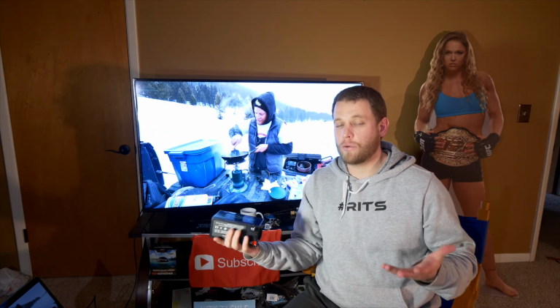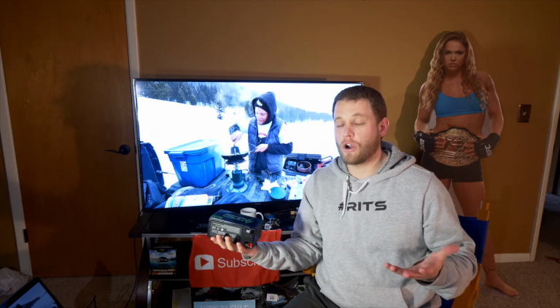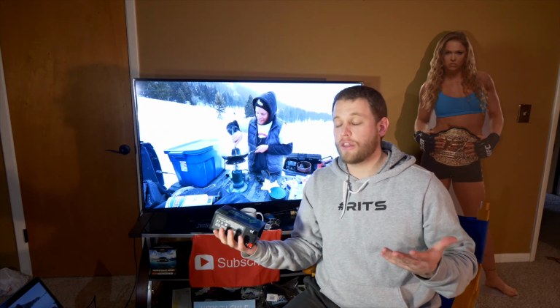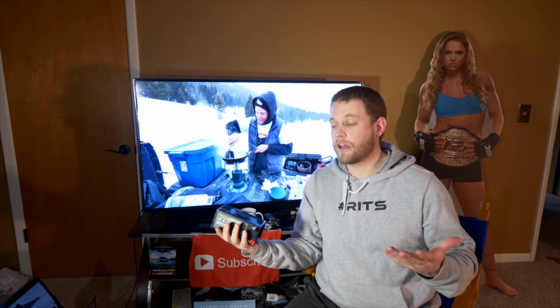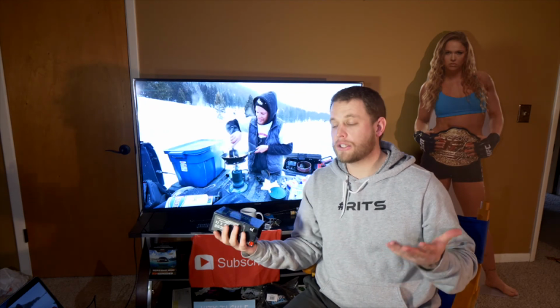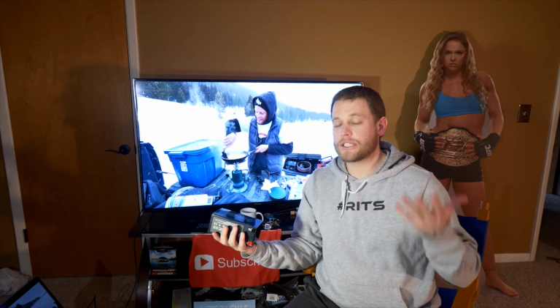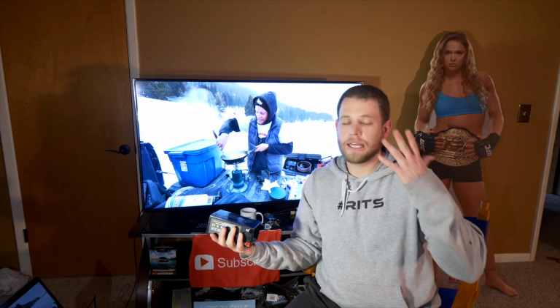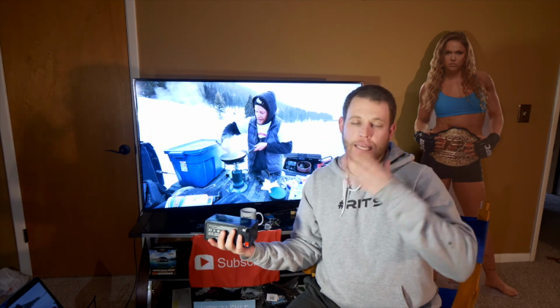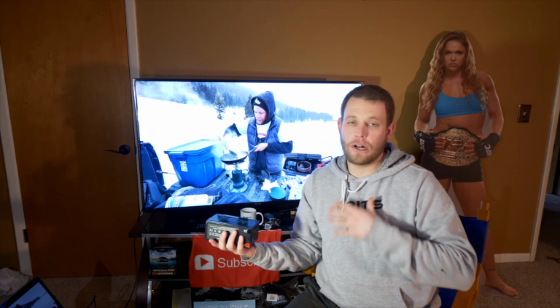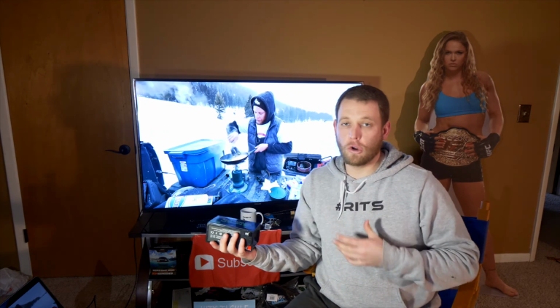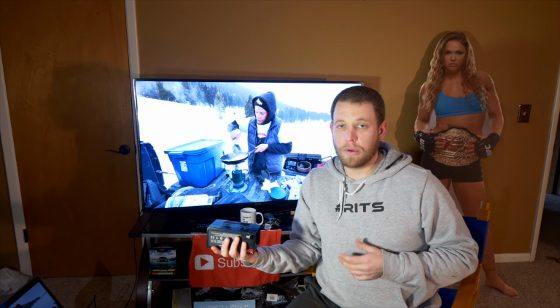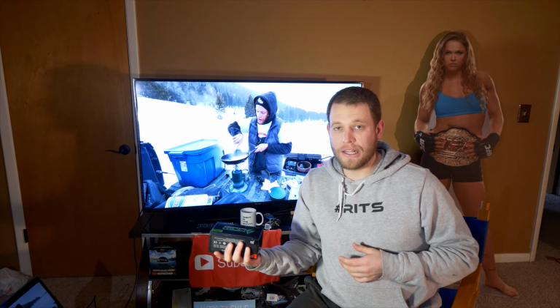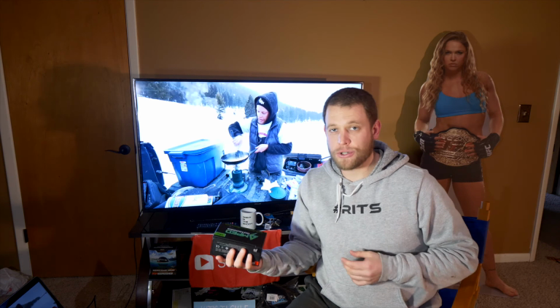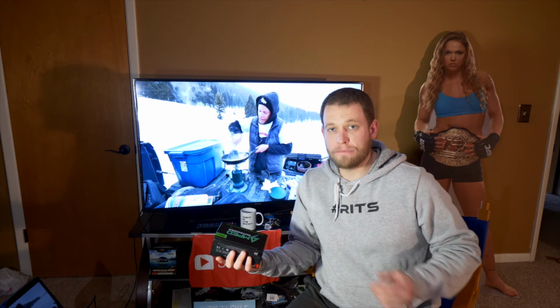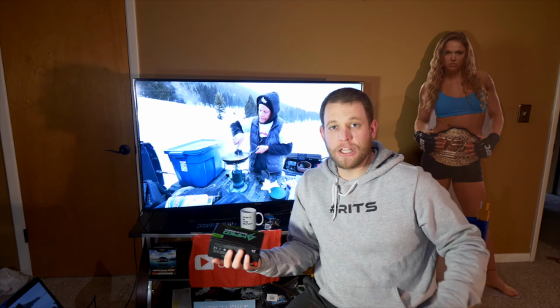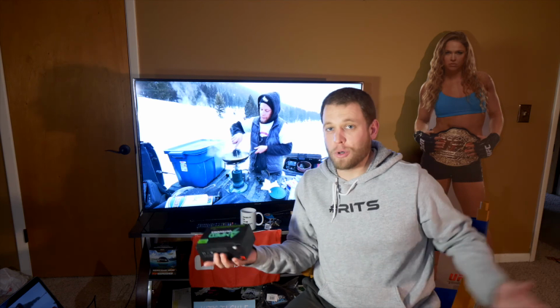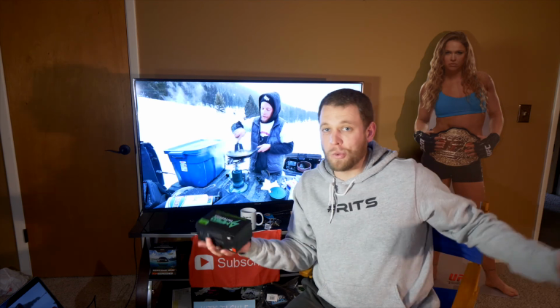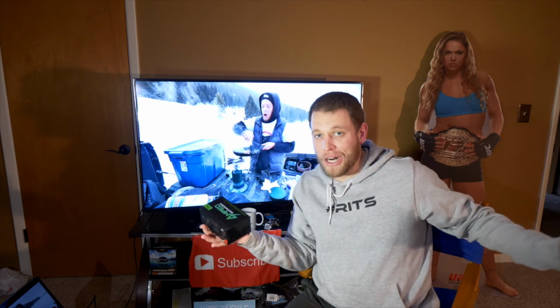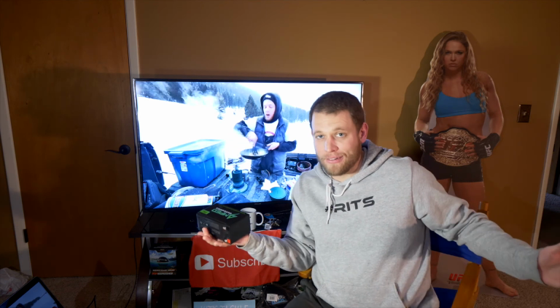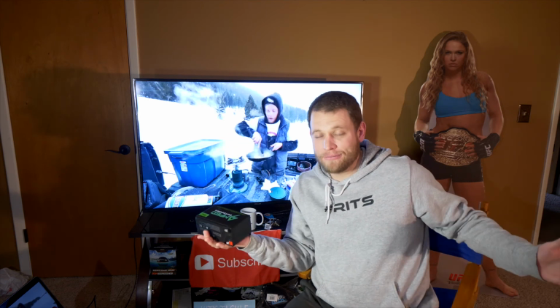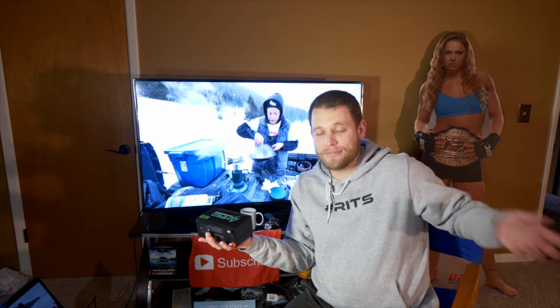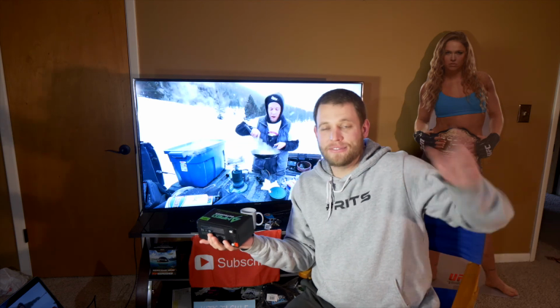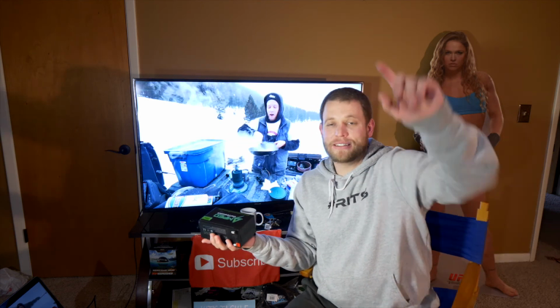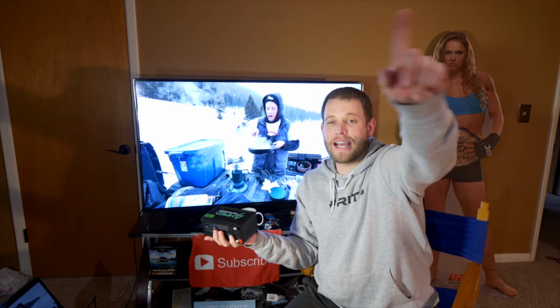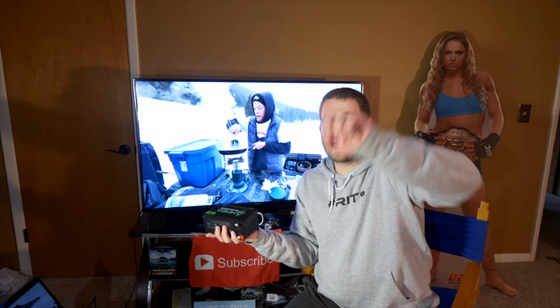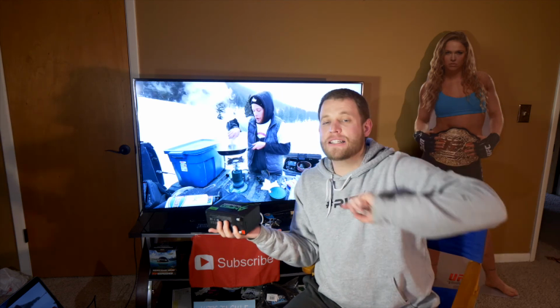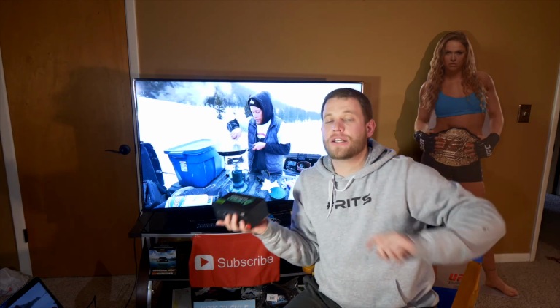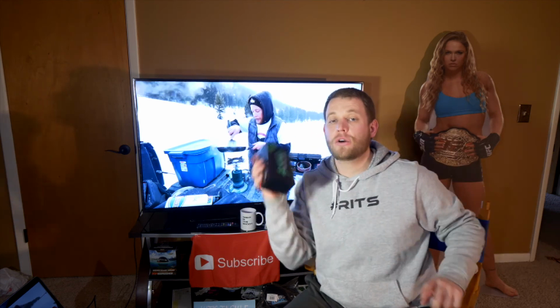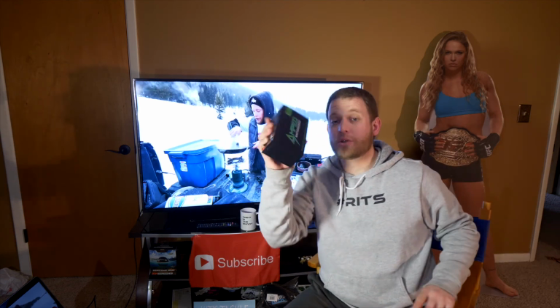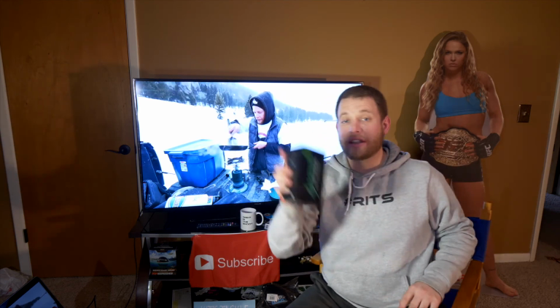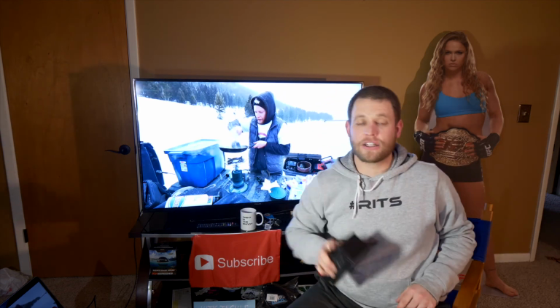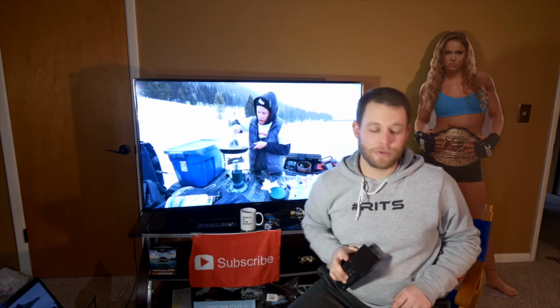If you want to know anything else, get a hold of me on Instagram, Facebook, whatever. Tight lines — we'll see you in the next one.